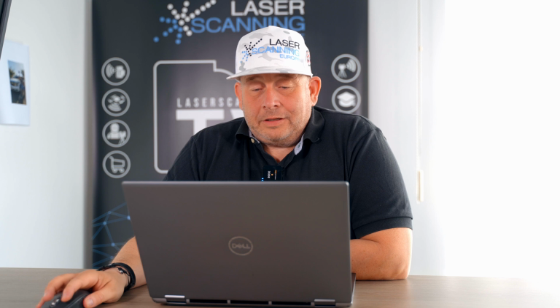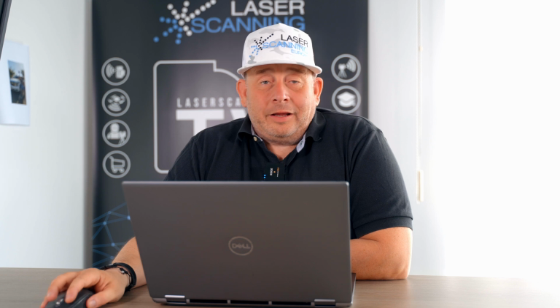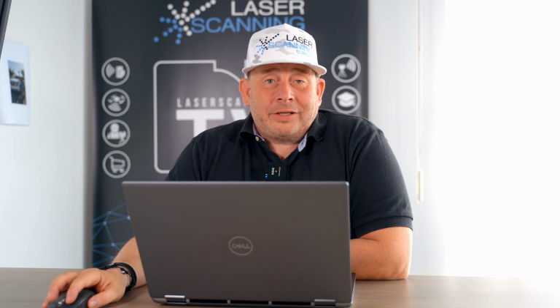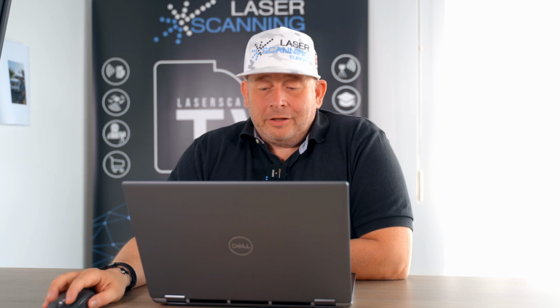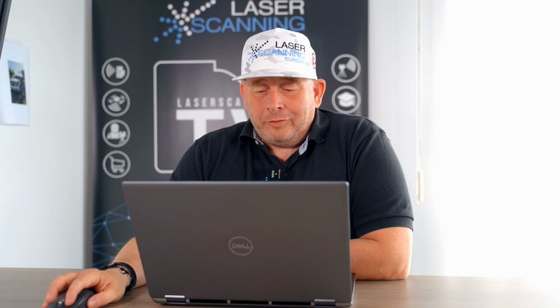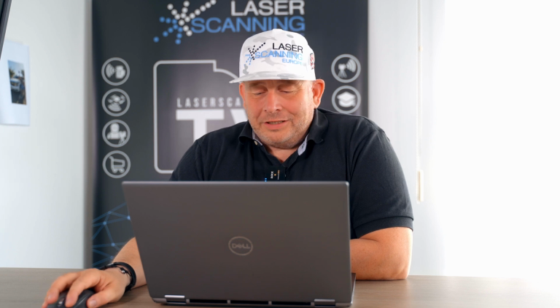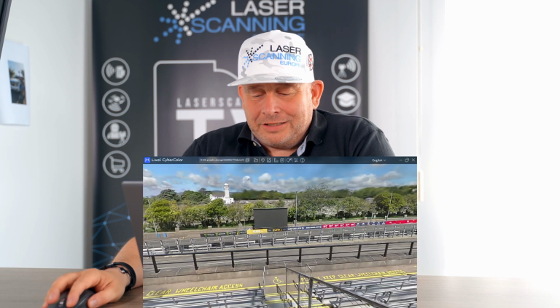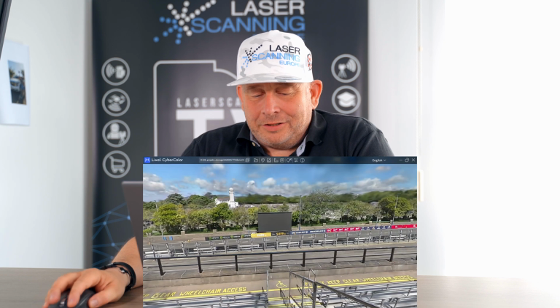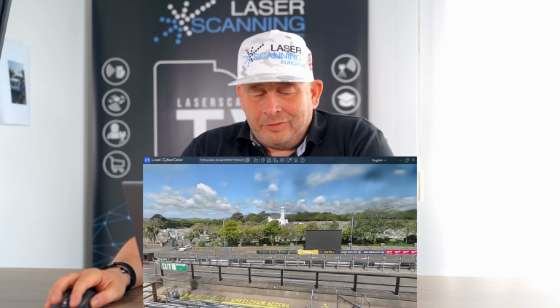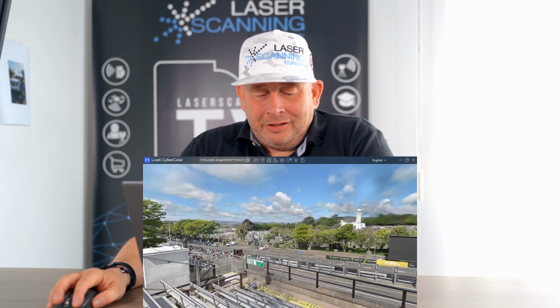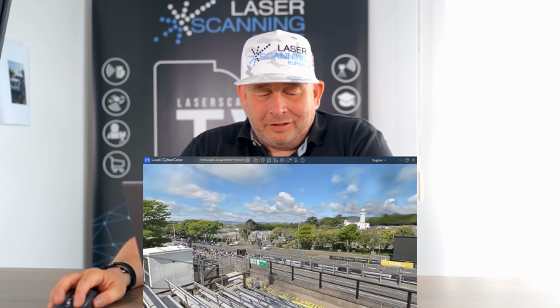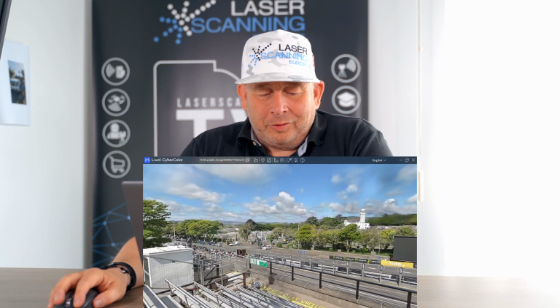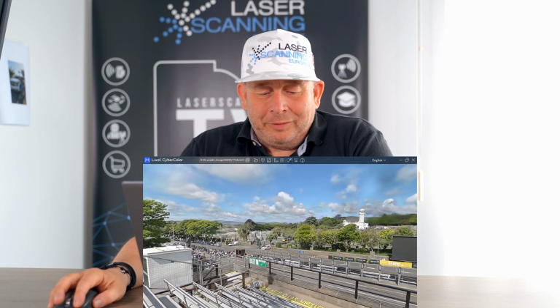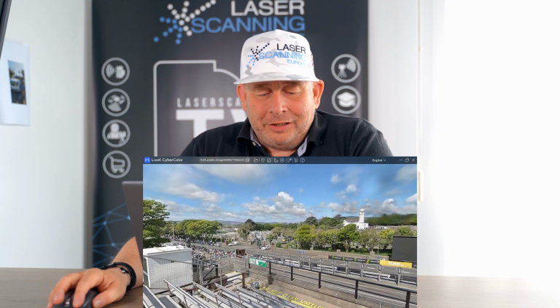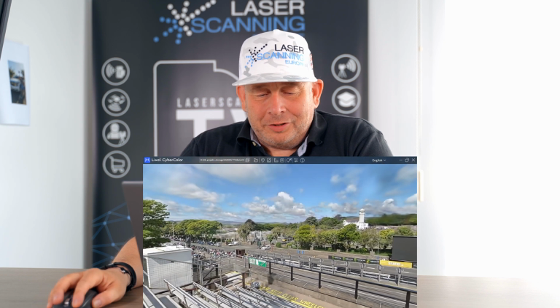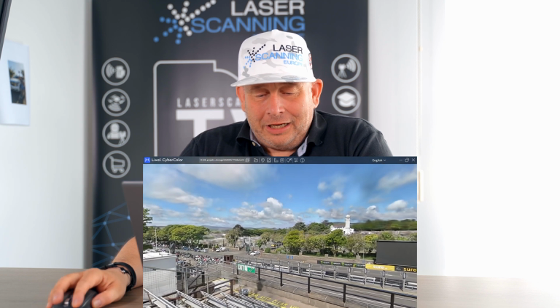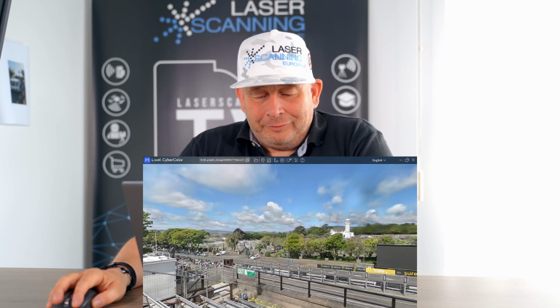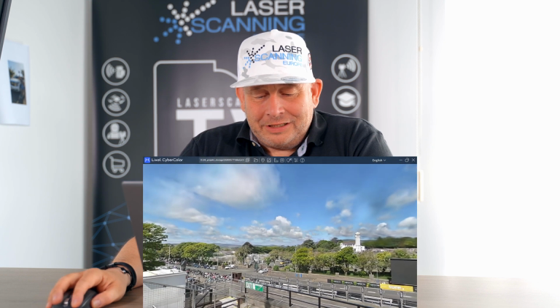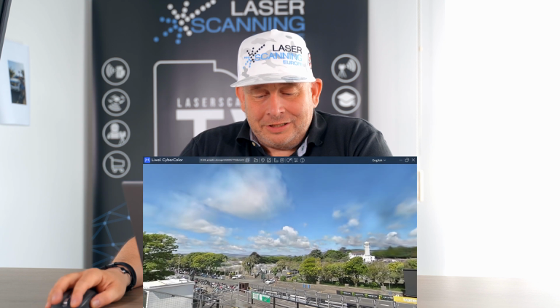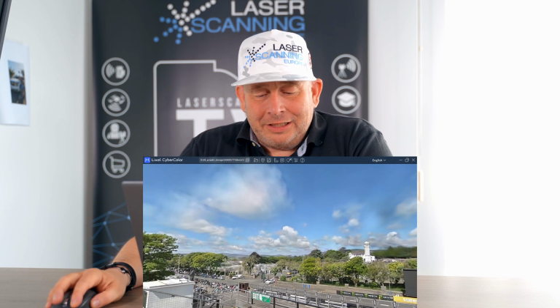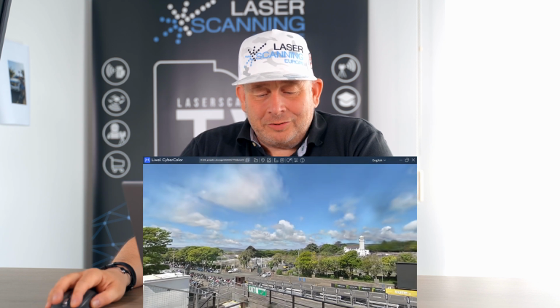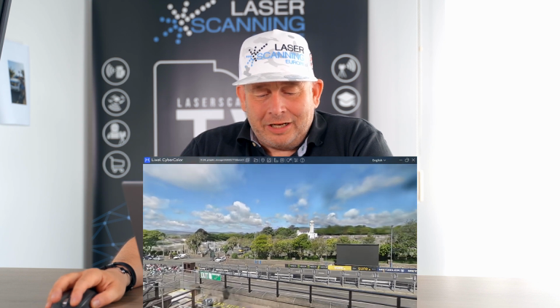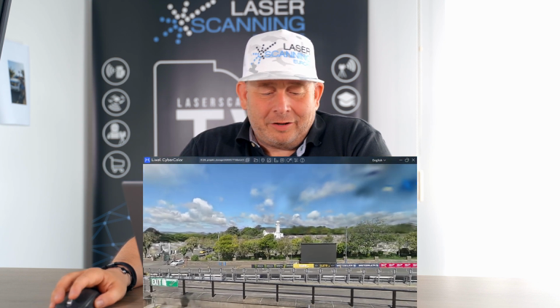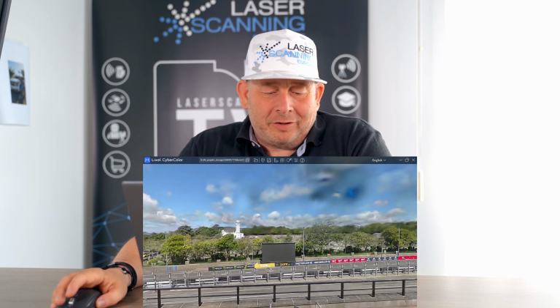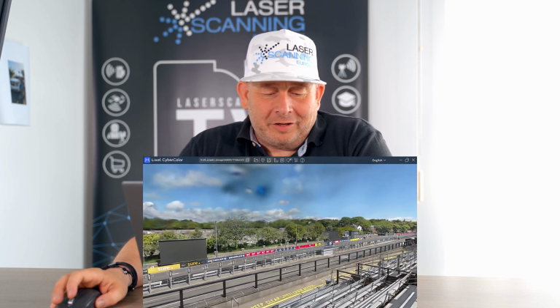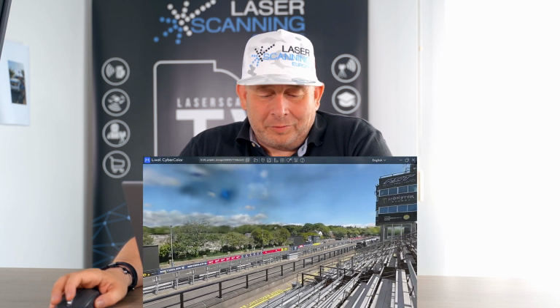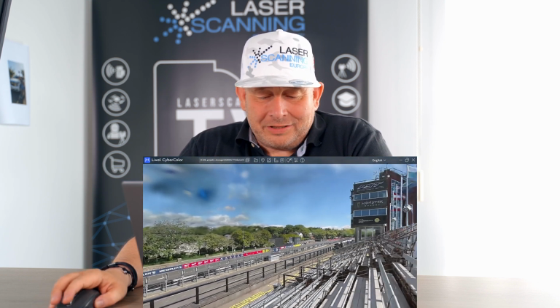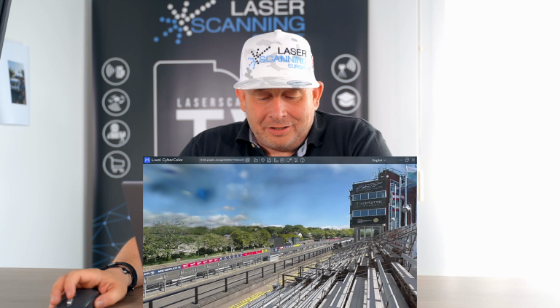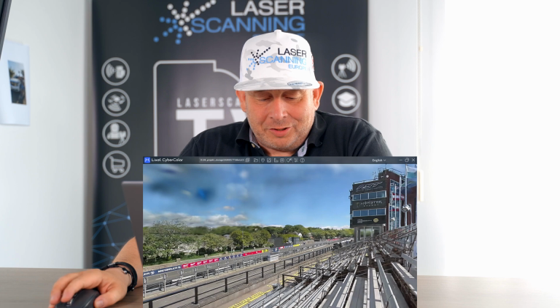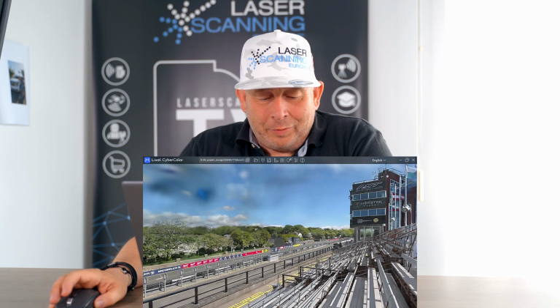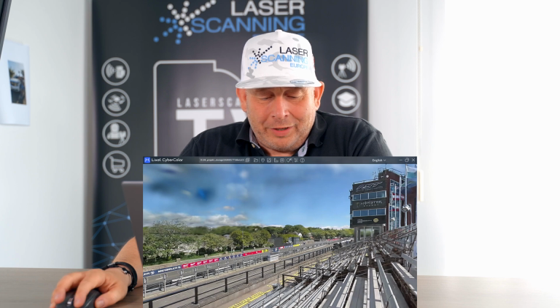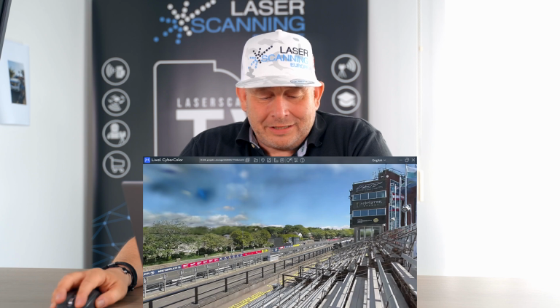Hi, Eric here from LazerScan TV. We've been on the Isle of Man TT together with Troopa Racing.